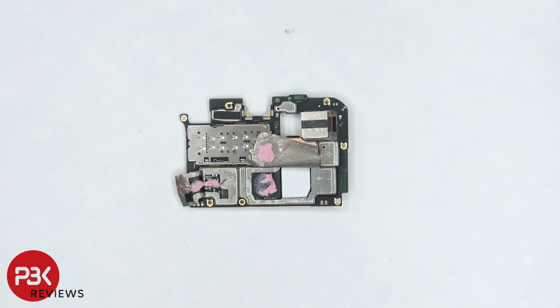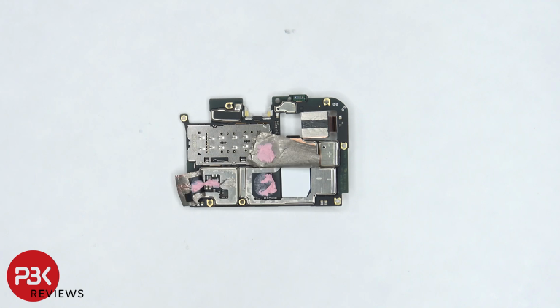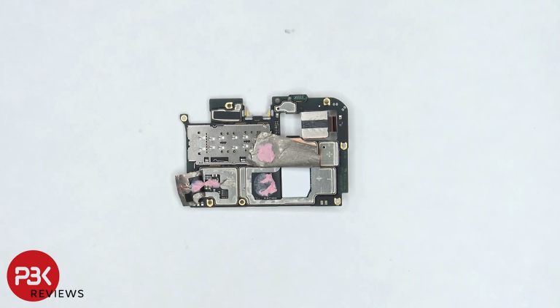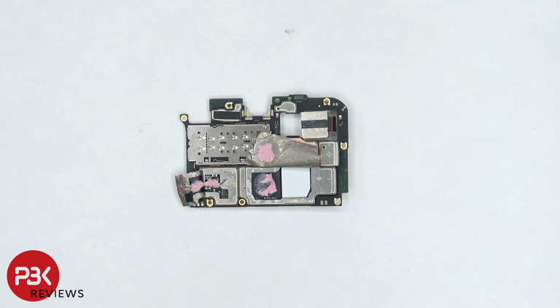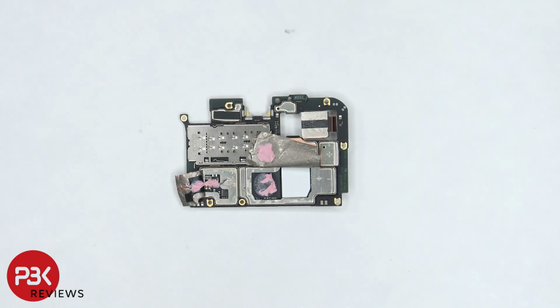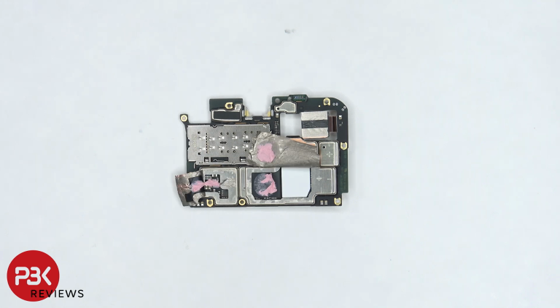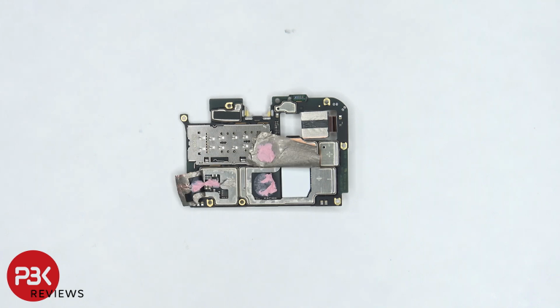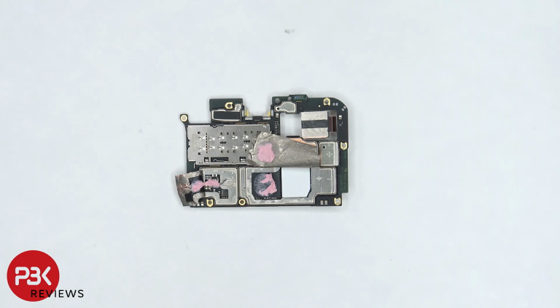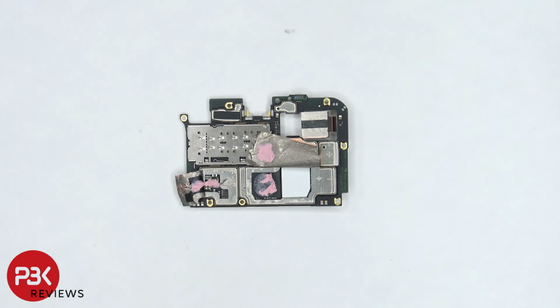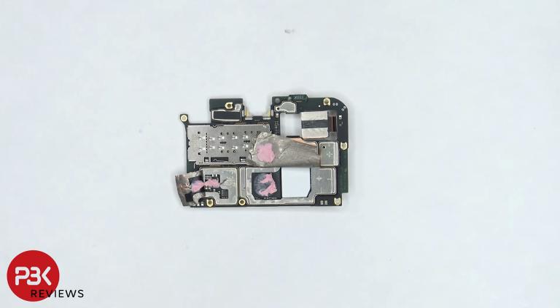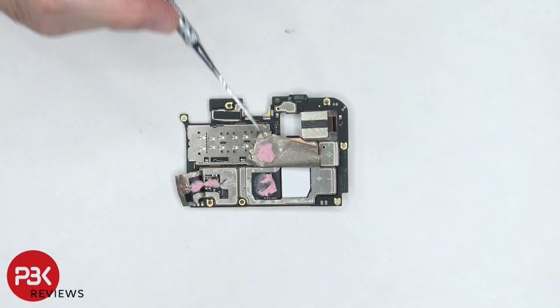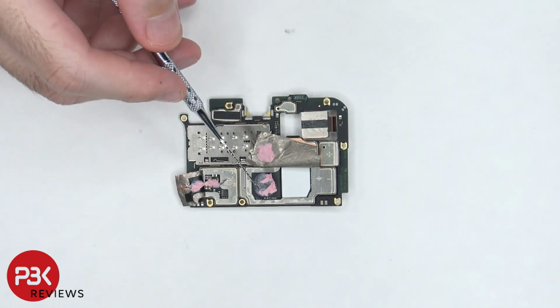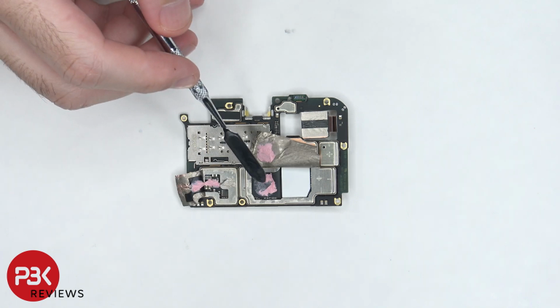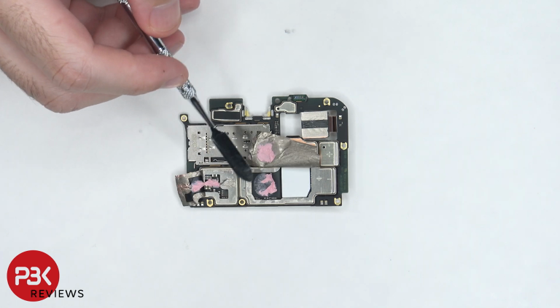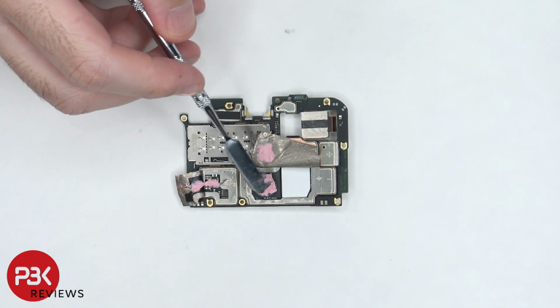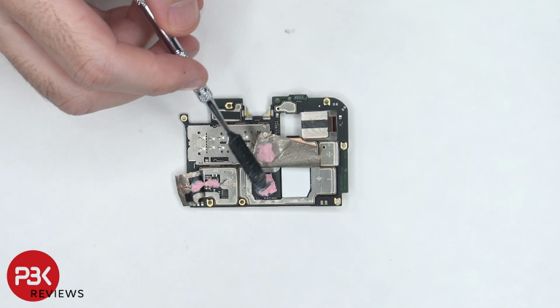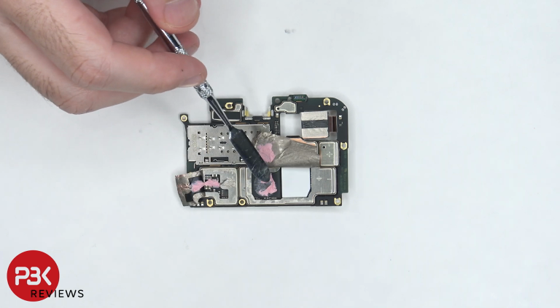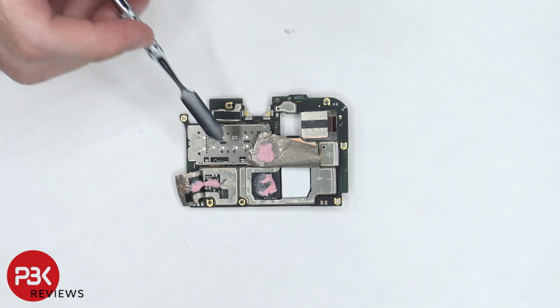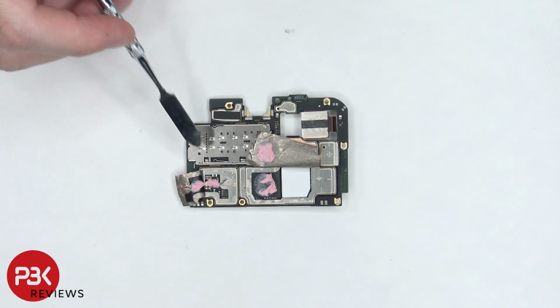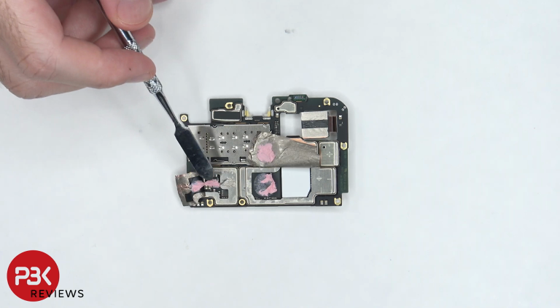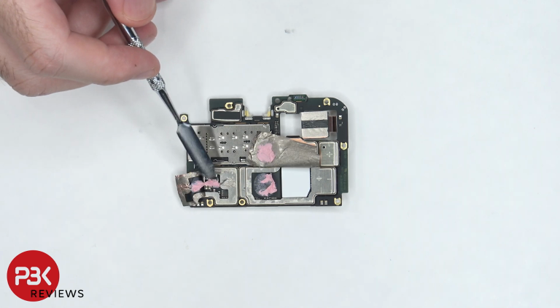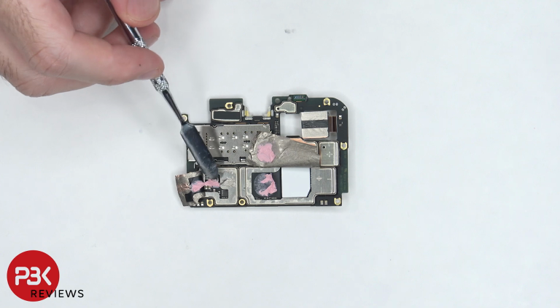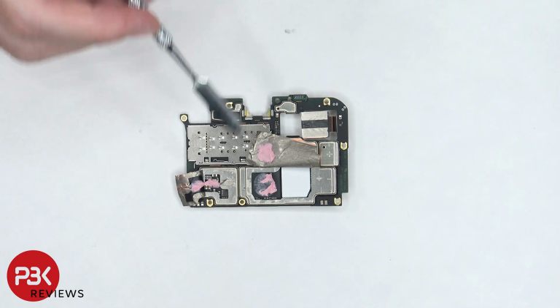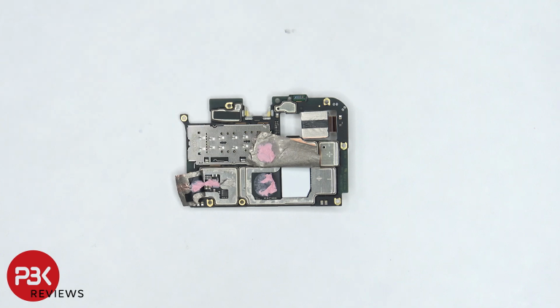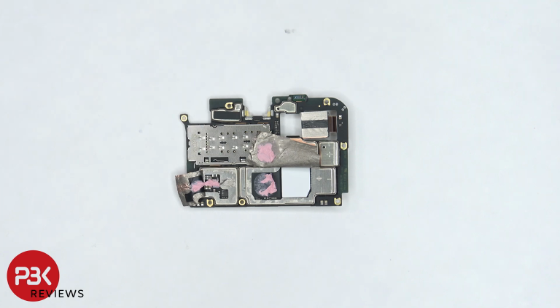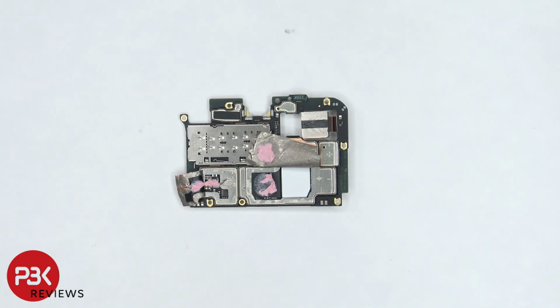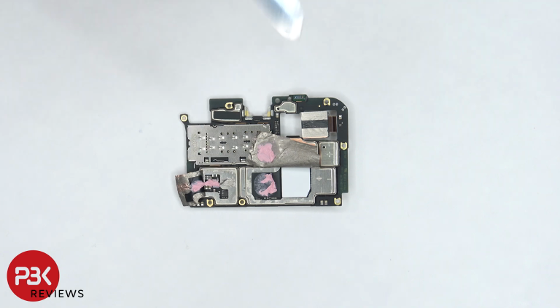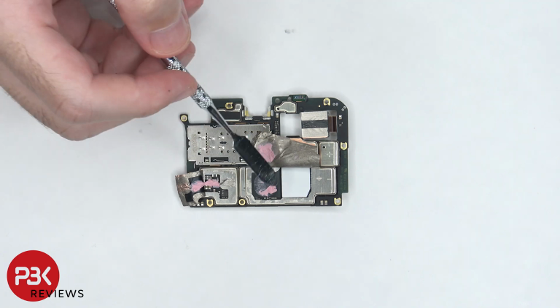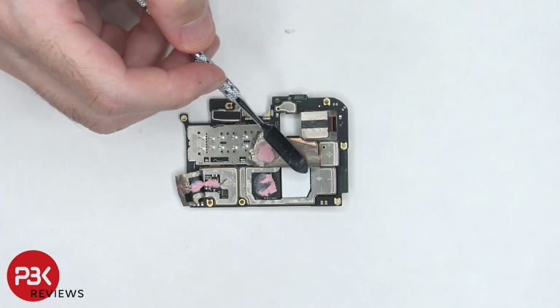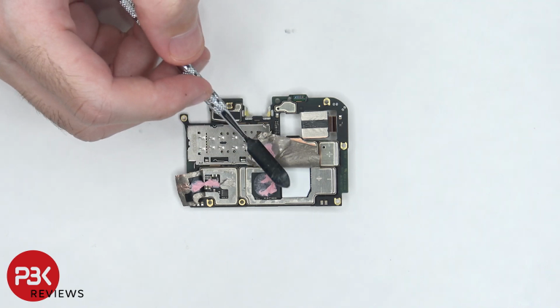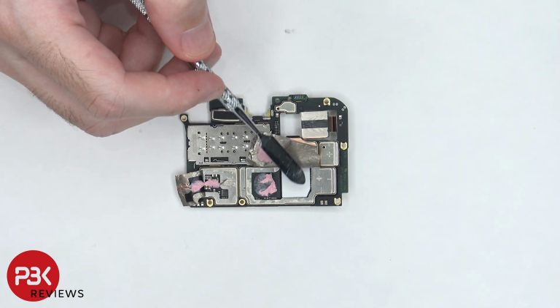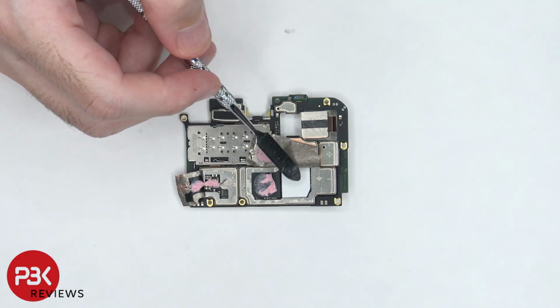Once the copper tape is peeled back, we can see more thermal paste on top of the processor and this chip over here. There's also a thermal pad over the RAM.